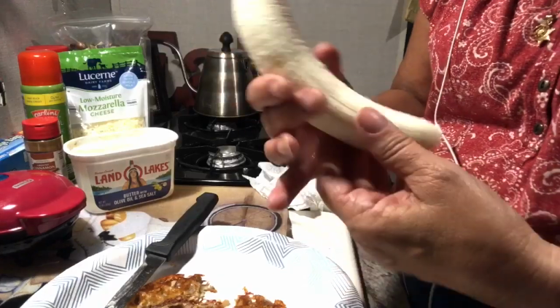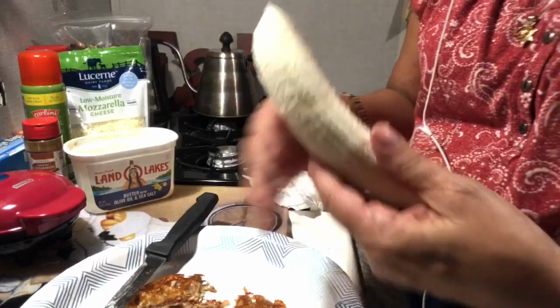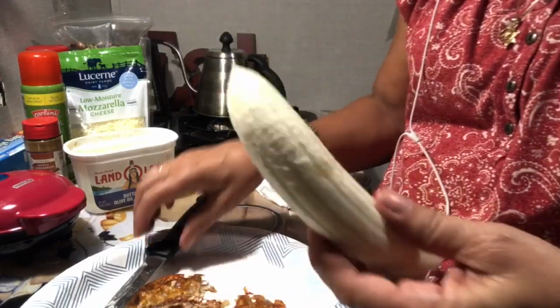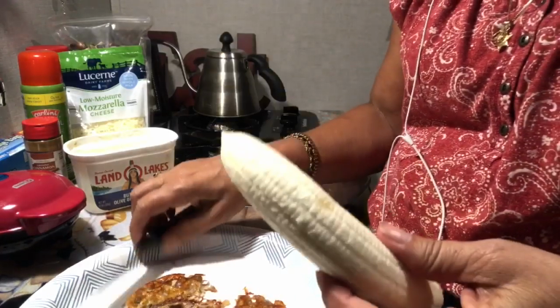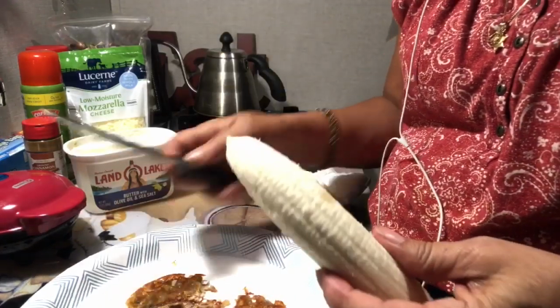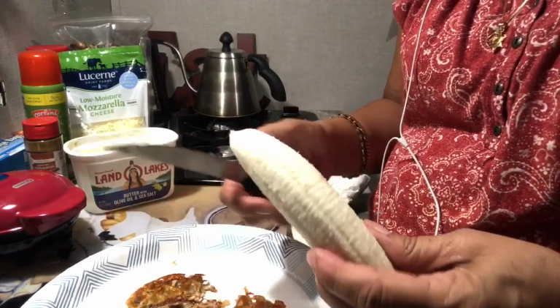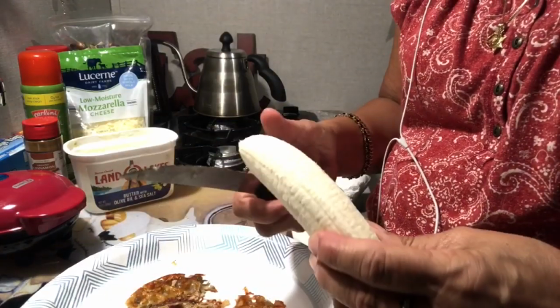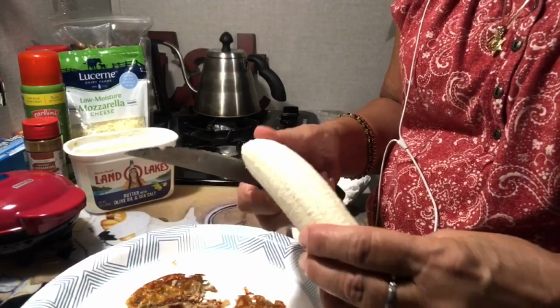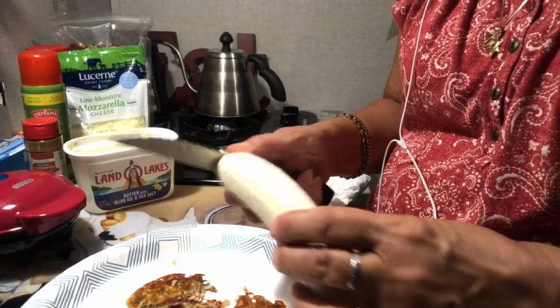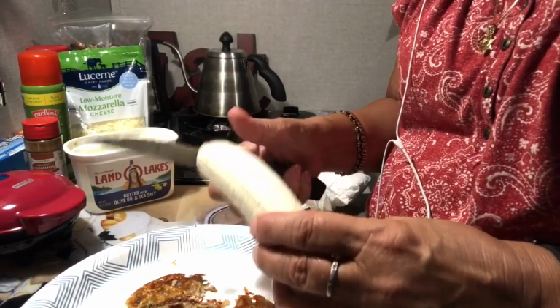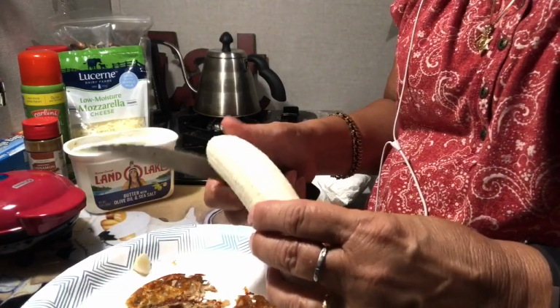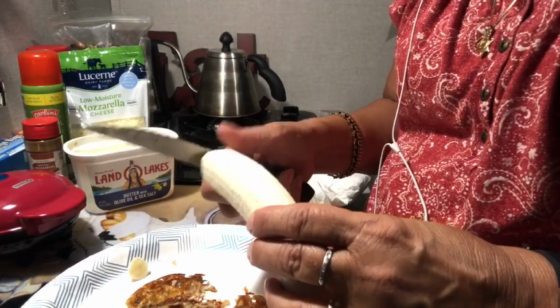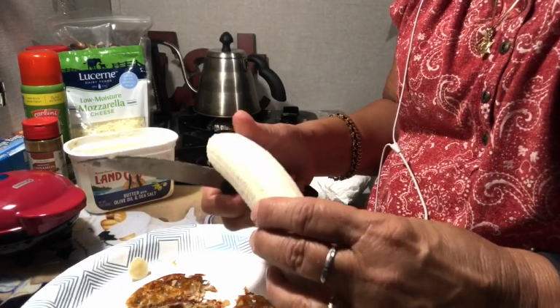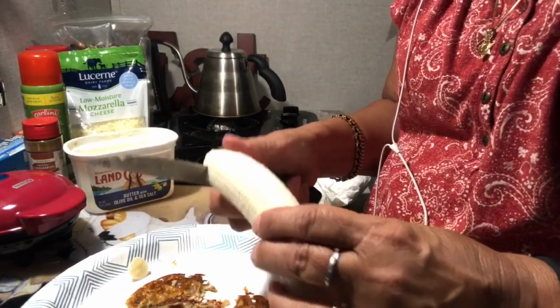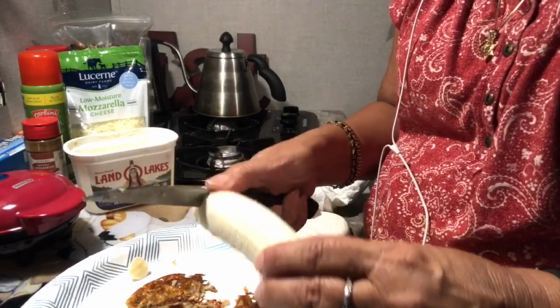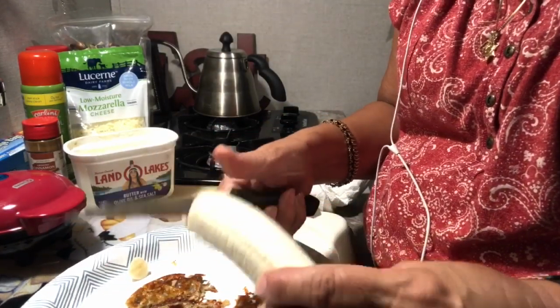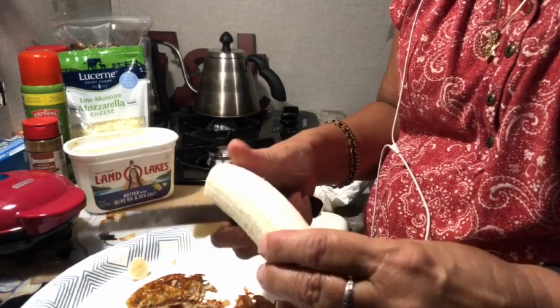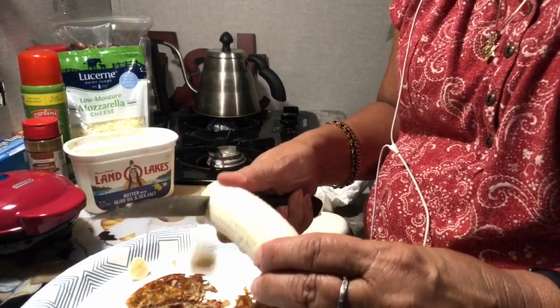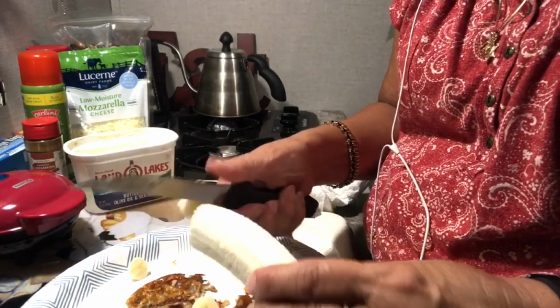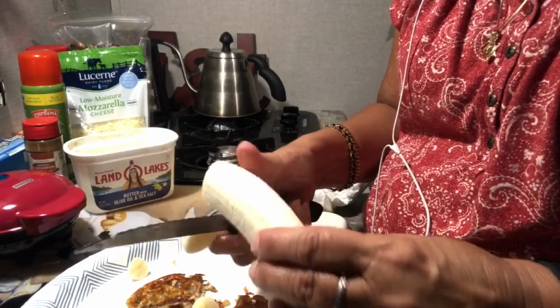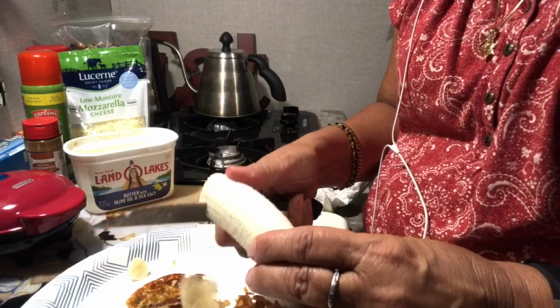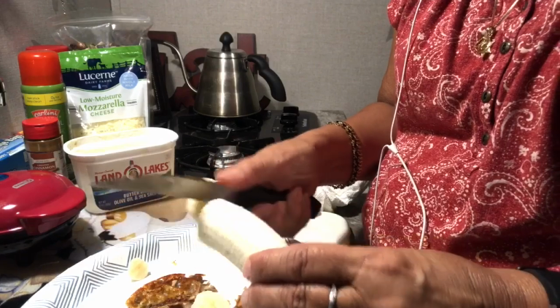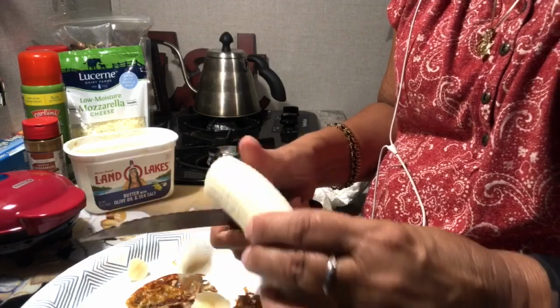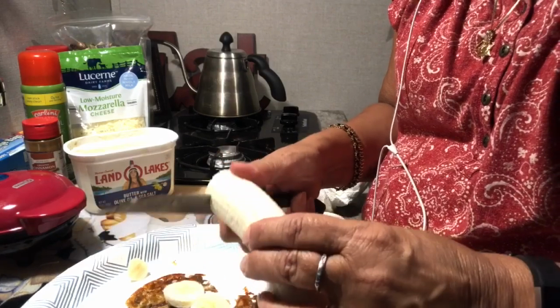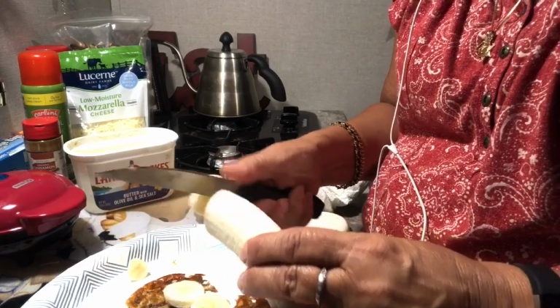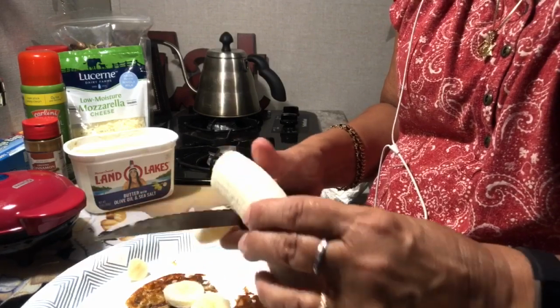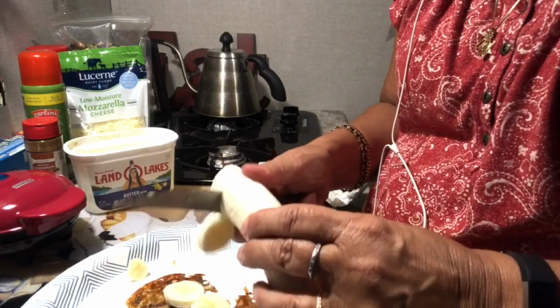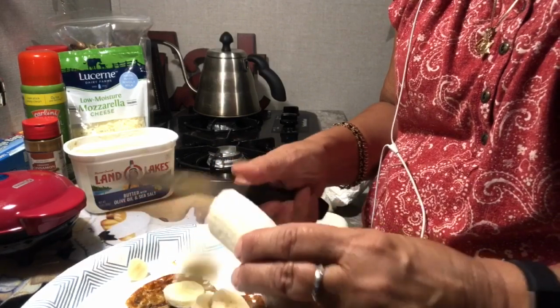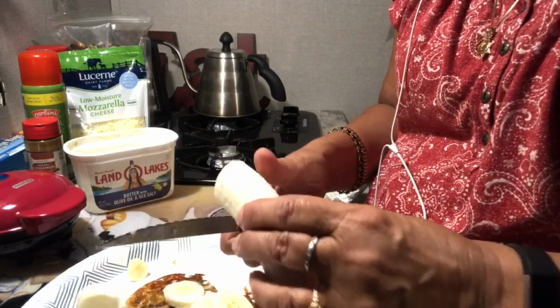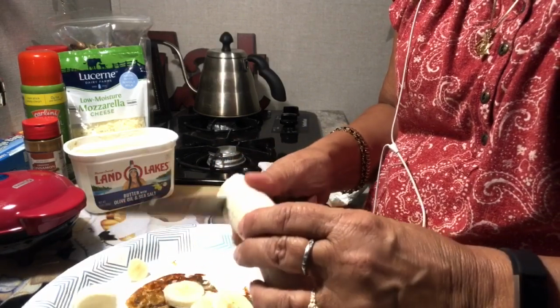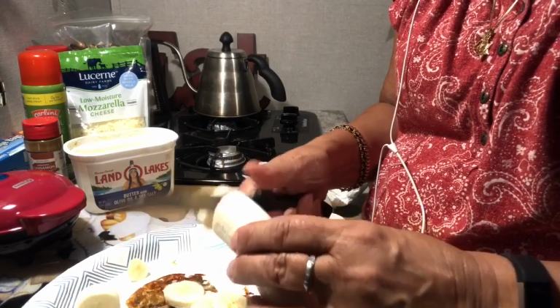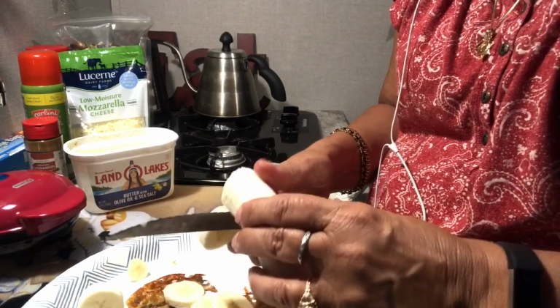Banana is a good source of potassium — always worked for me.